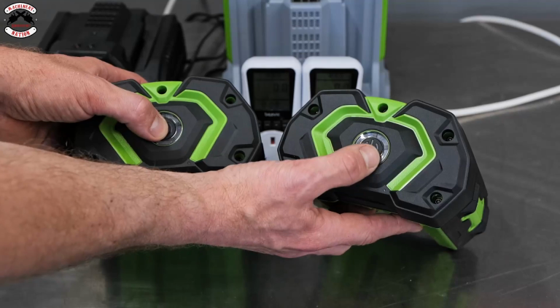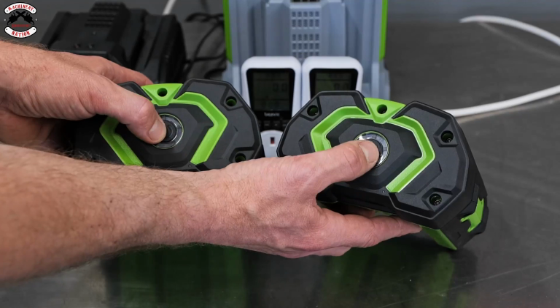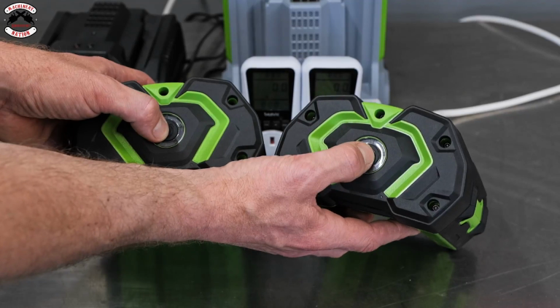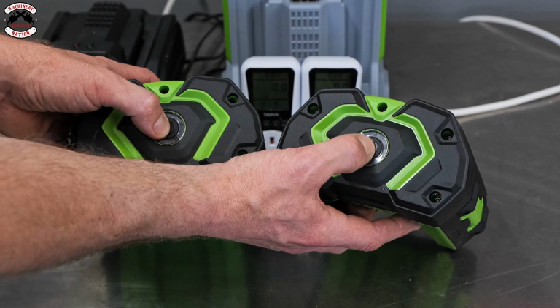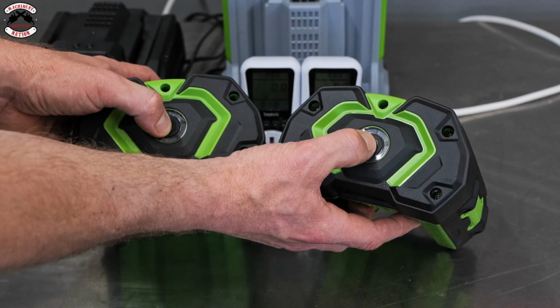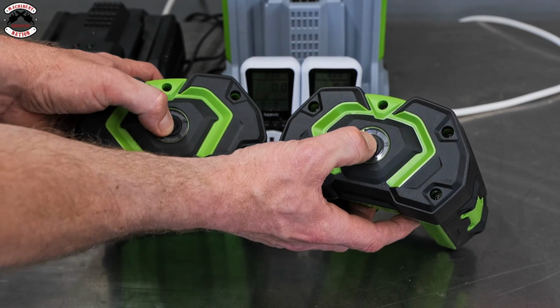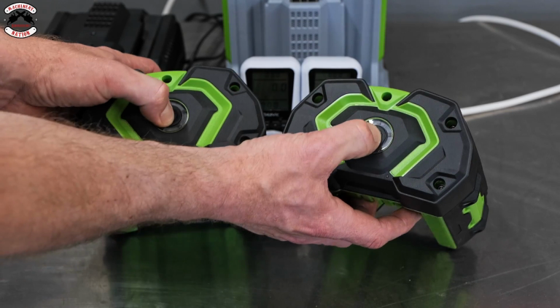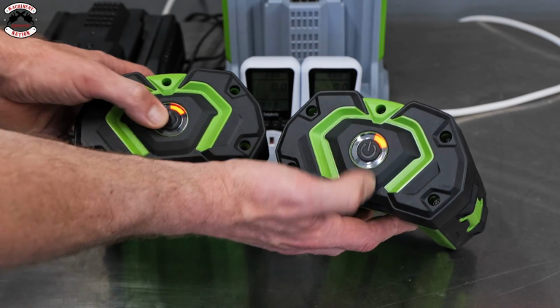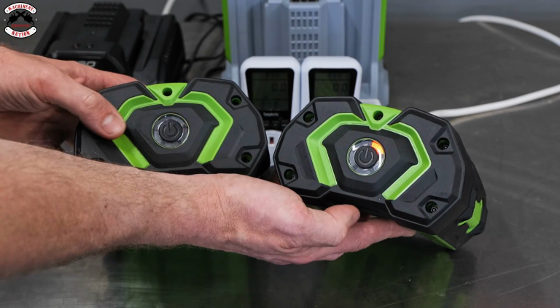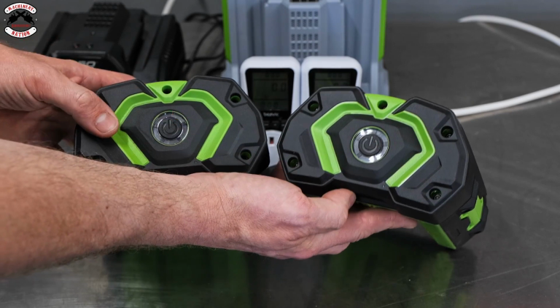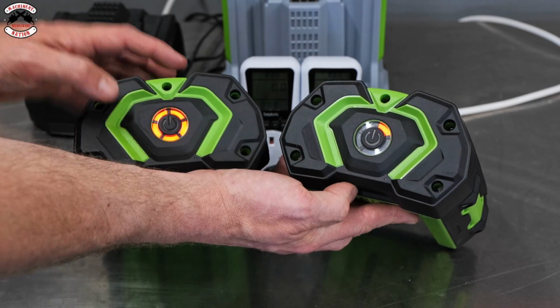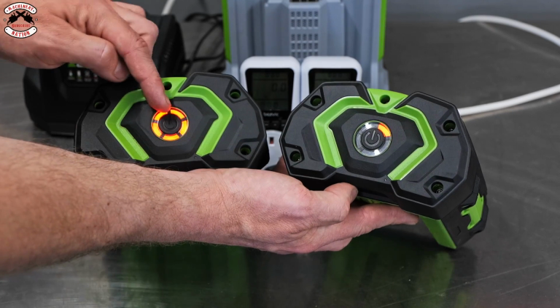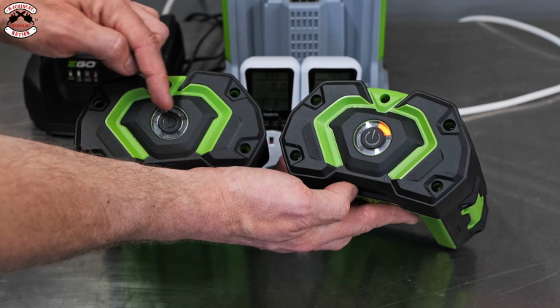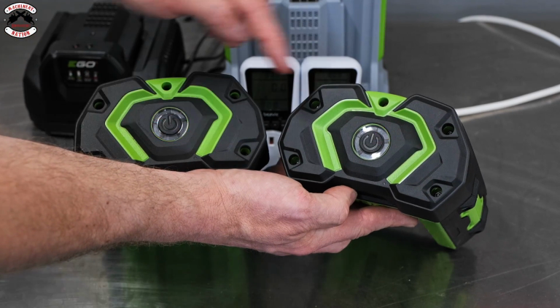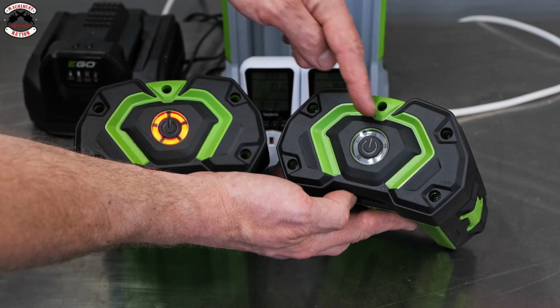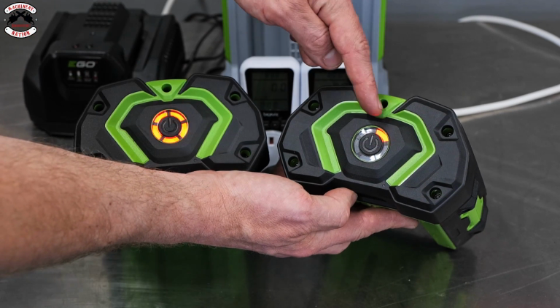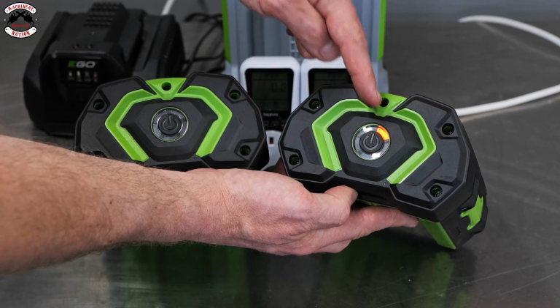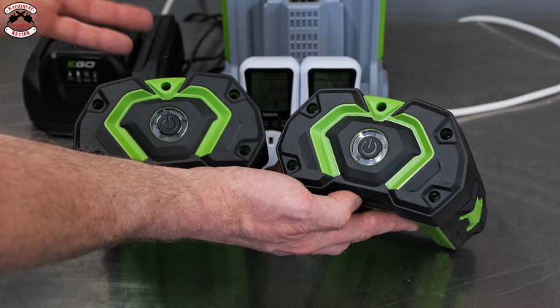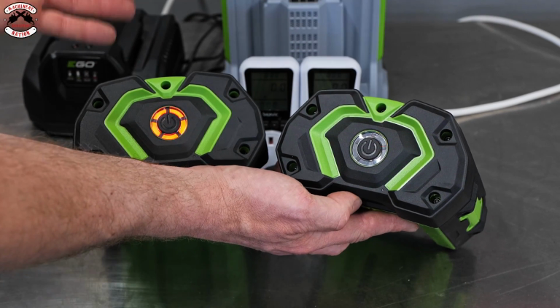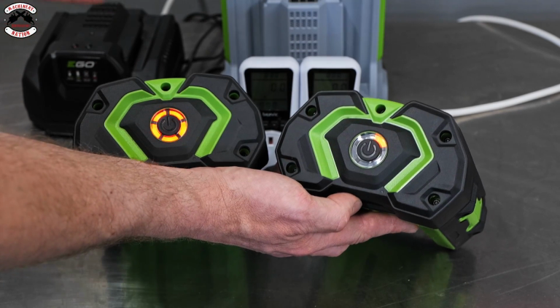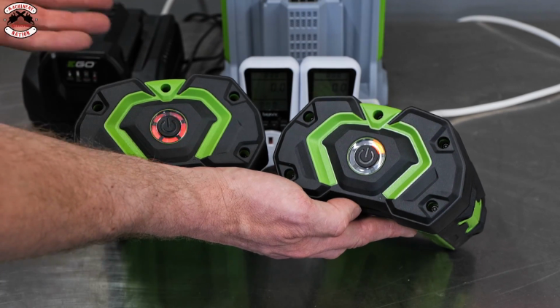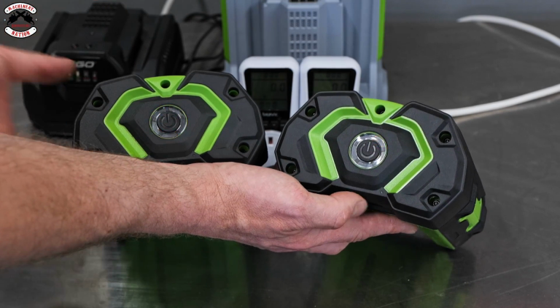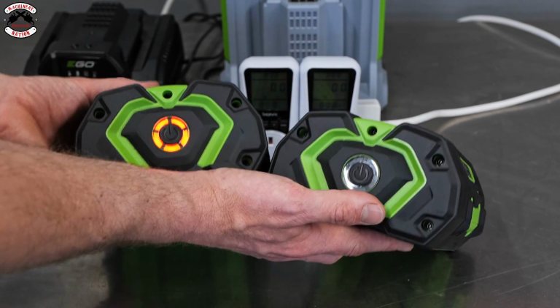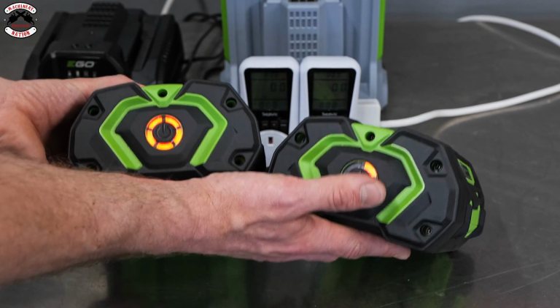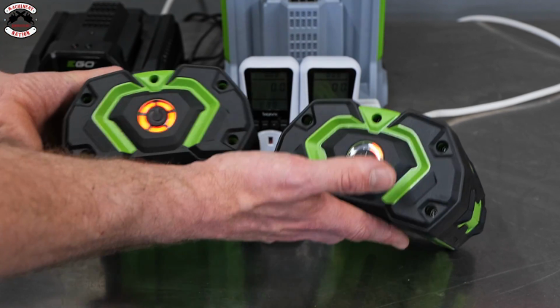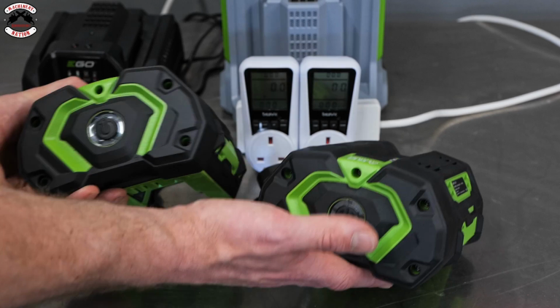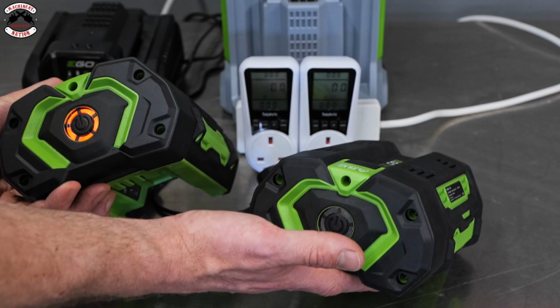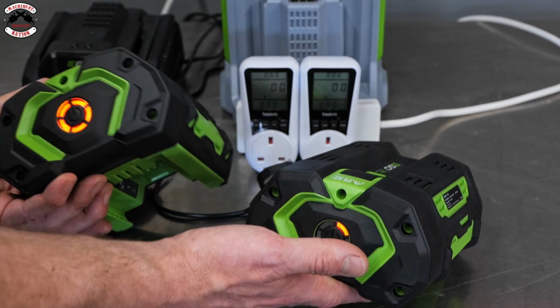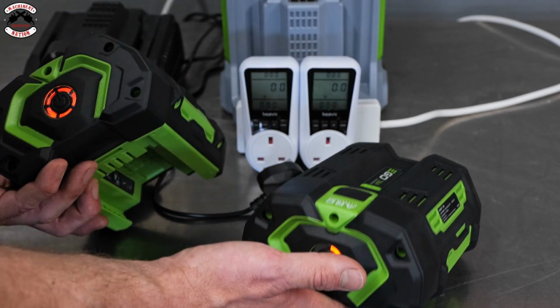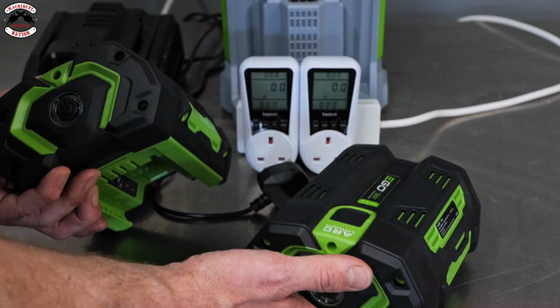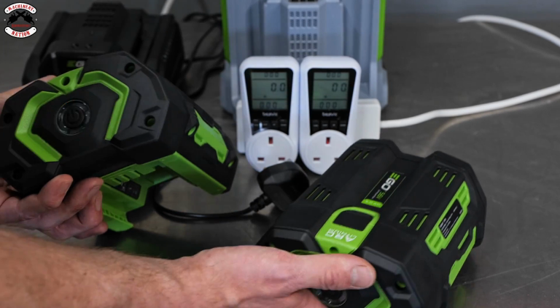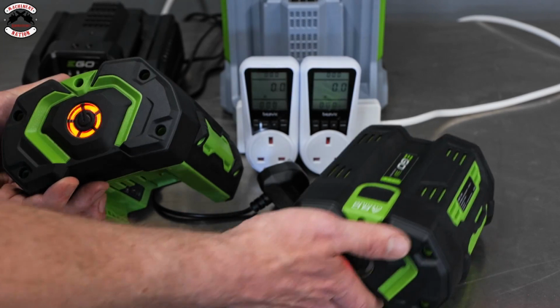As you can see, both these 5 amp power batteries are both flashing red, which means they're both empty and ready to be charged.